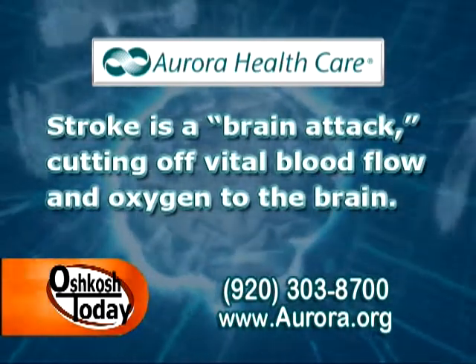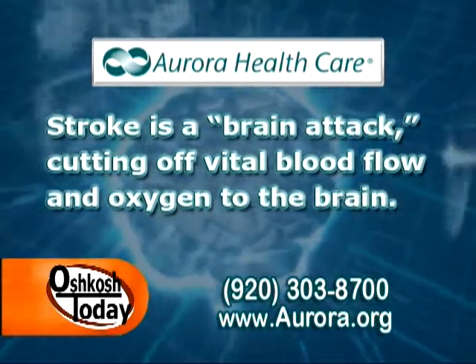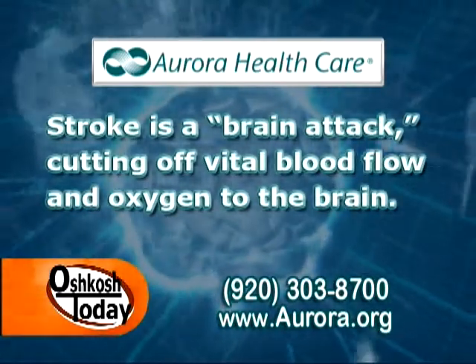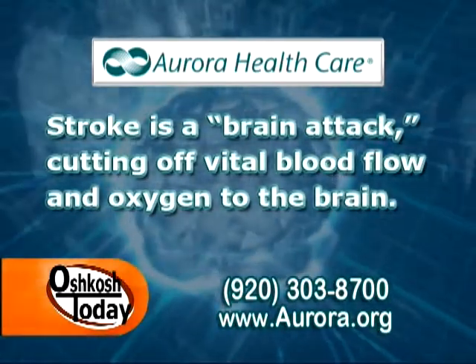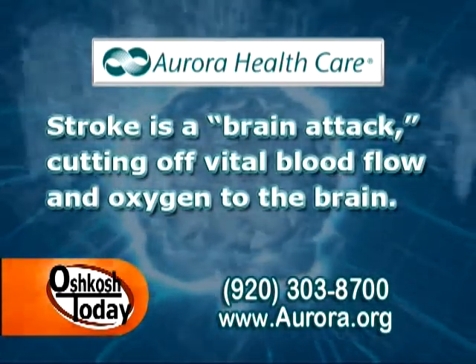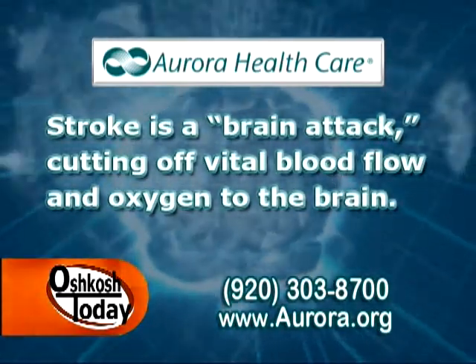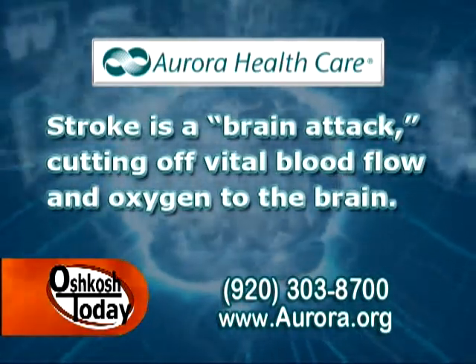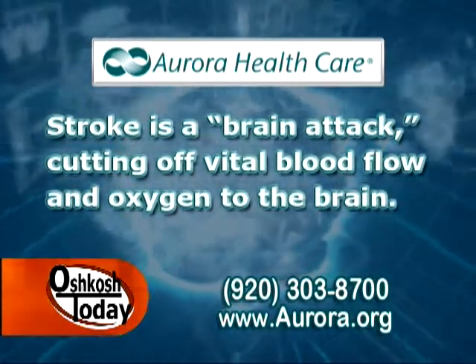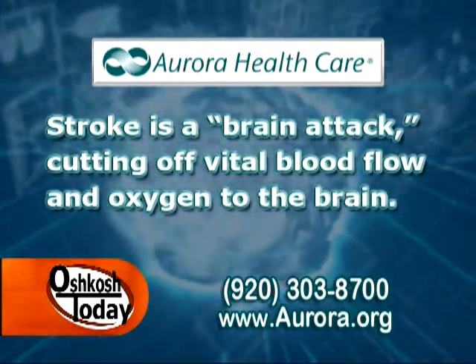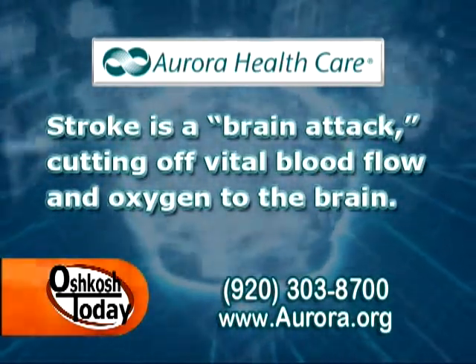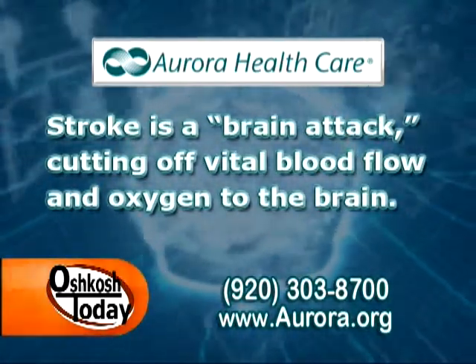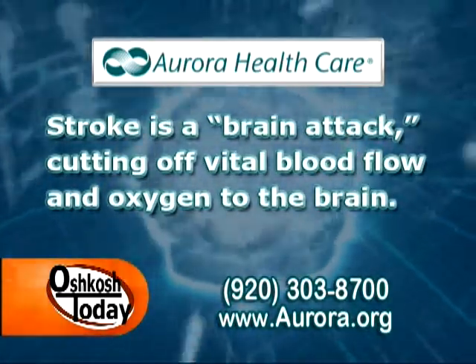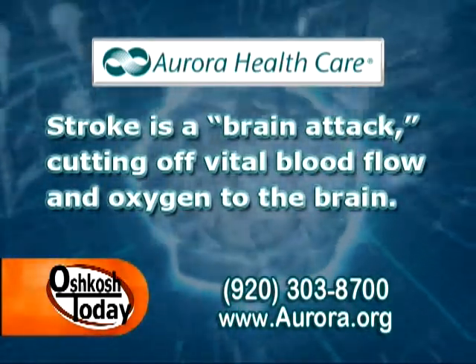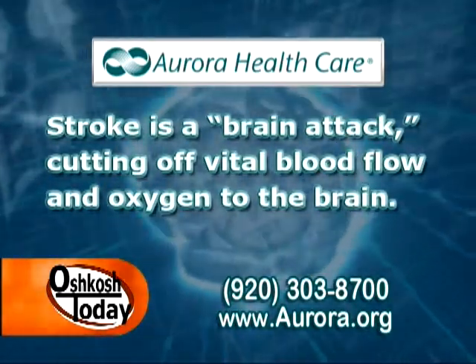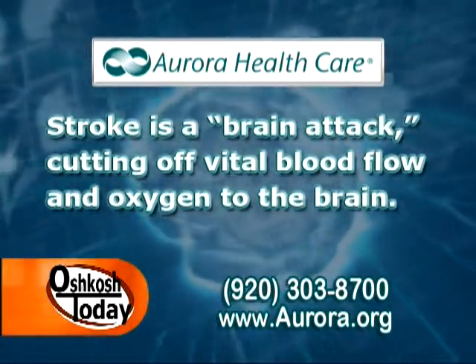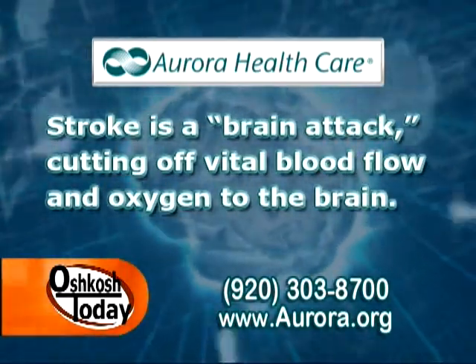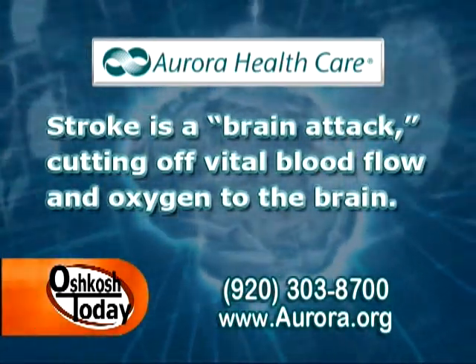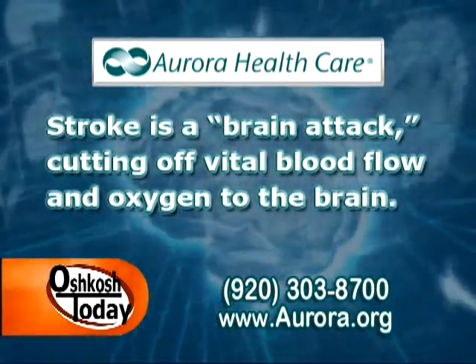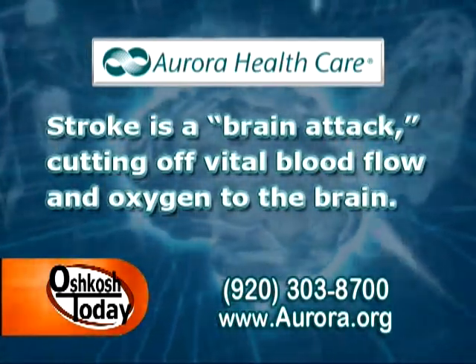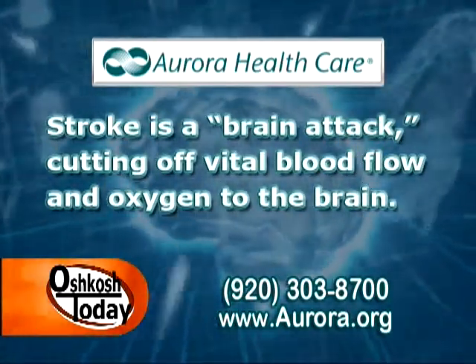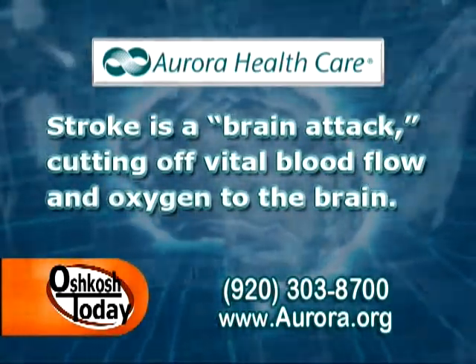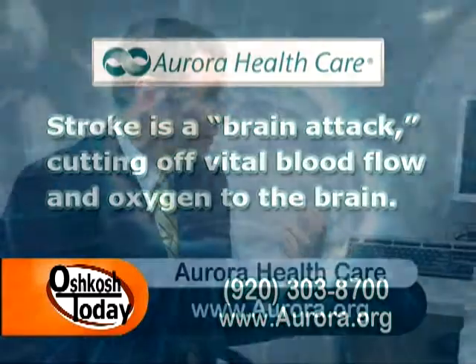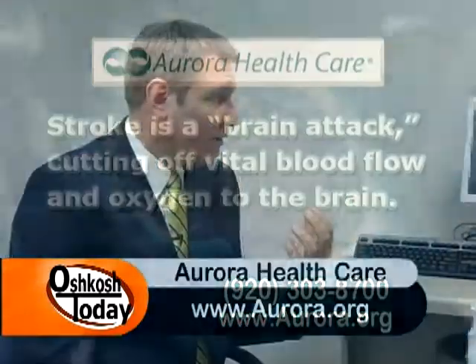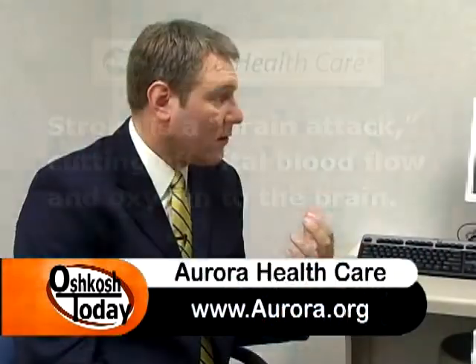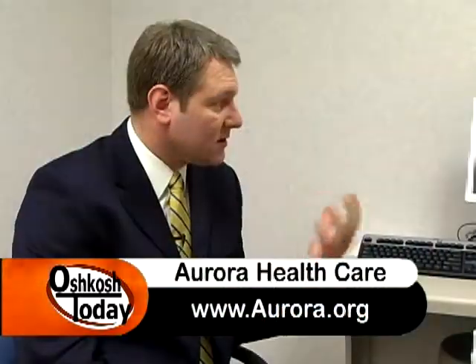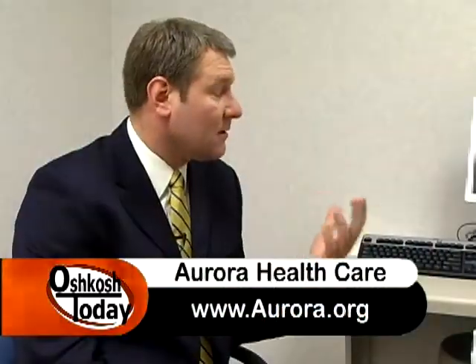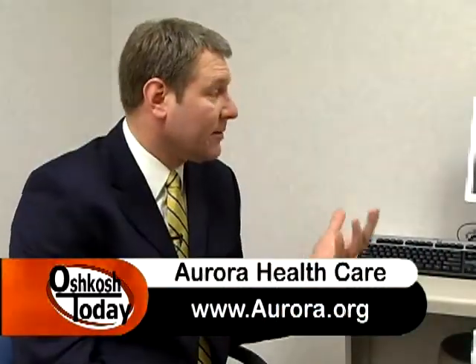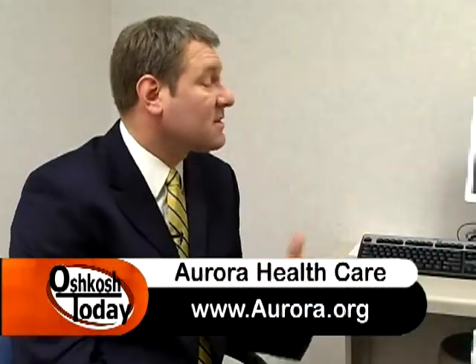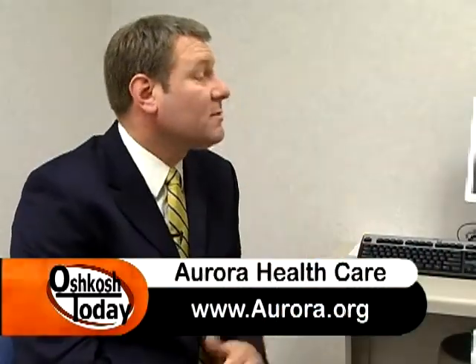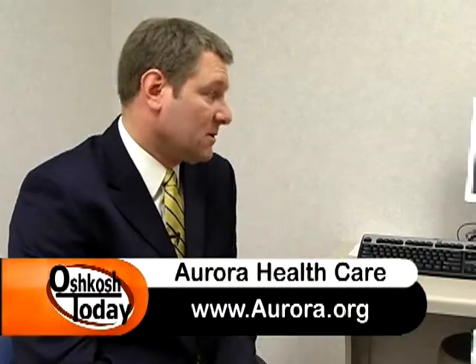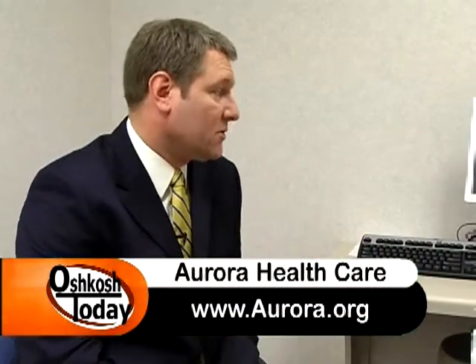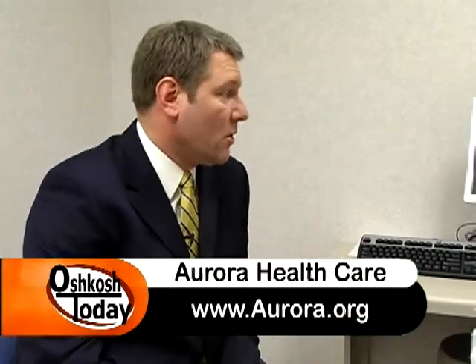So that's what's happening inside our bodies, but what are some of the outward signs that we should be looking for? What are some of the symptoms of a stroke?